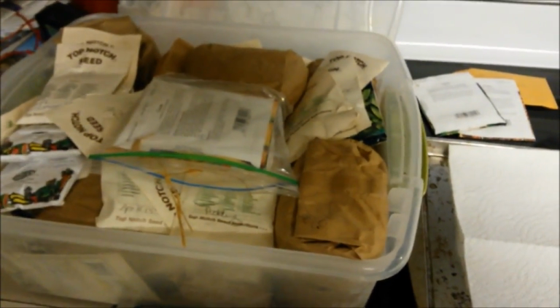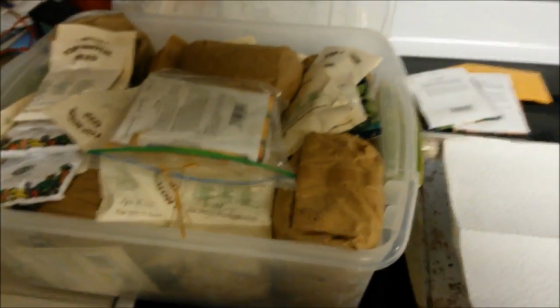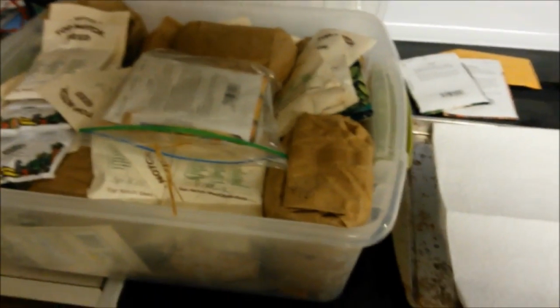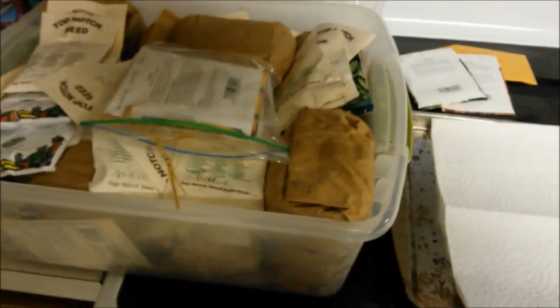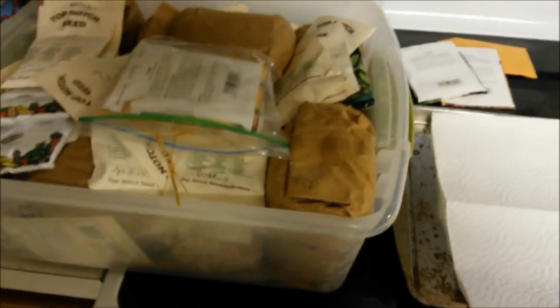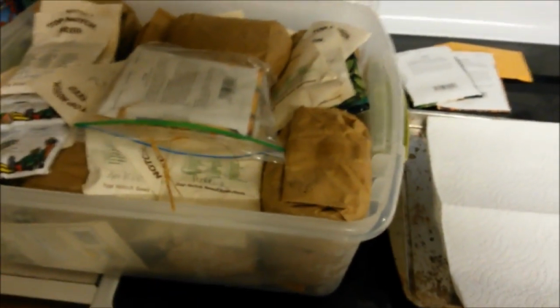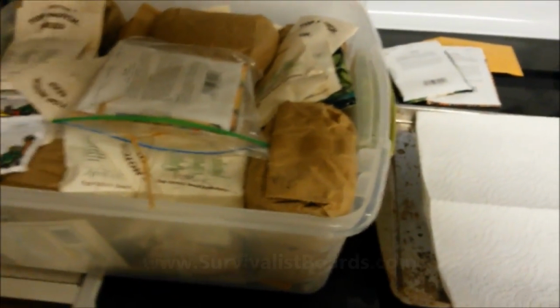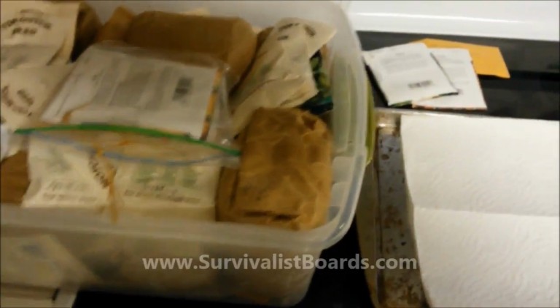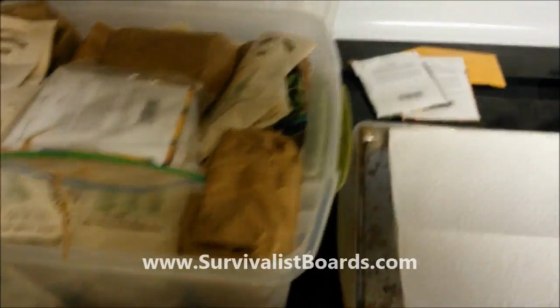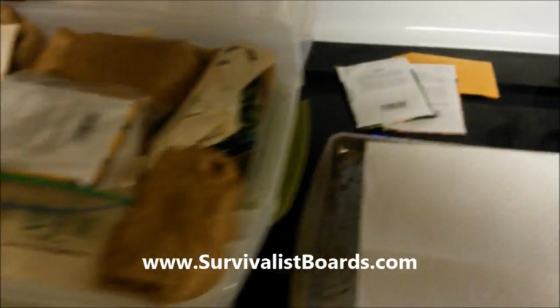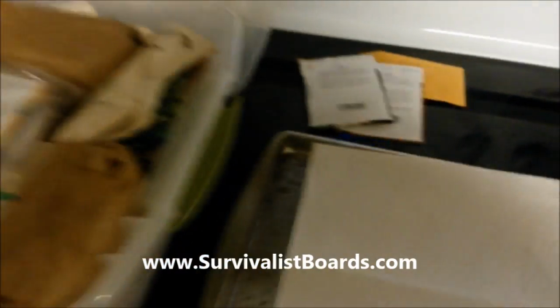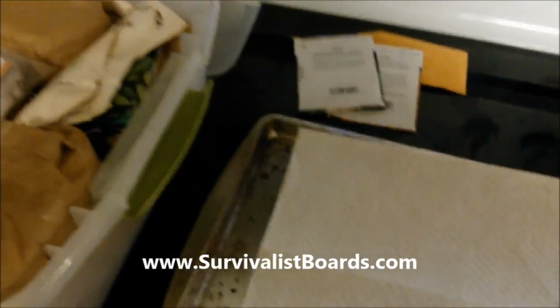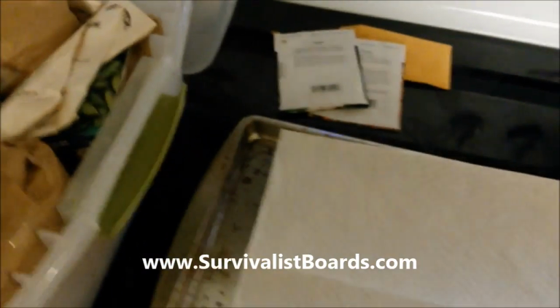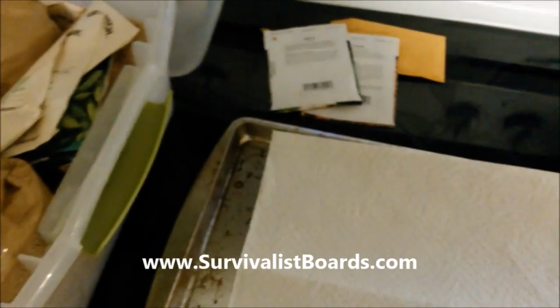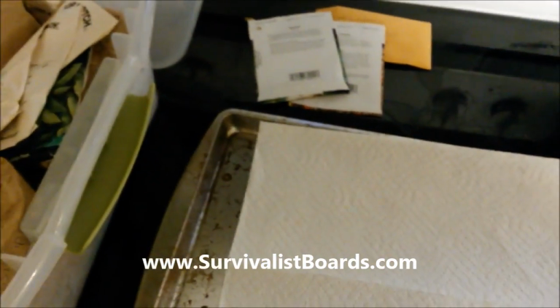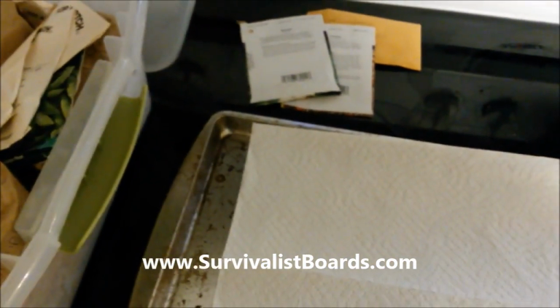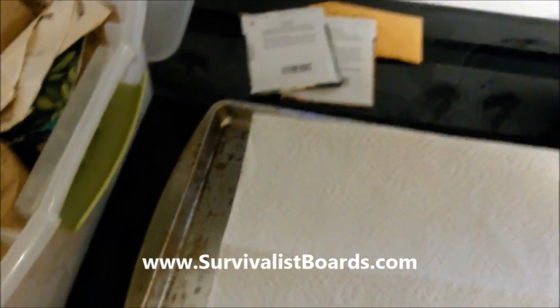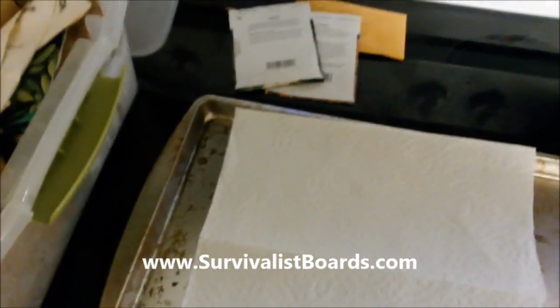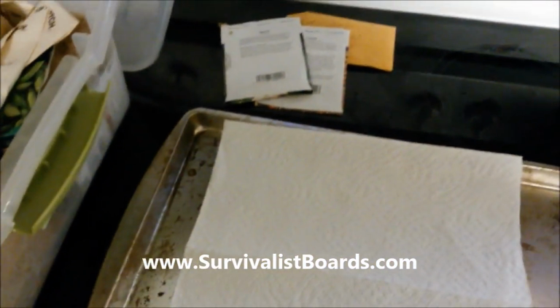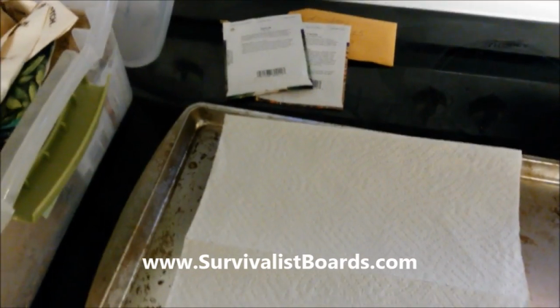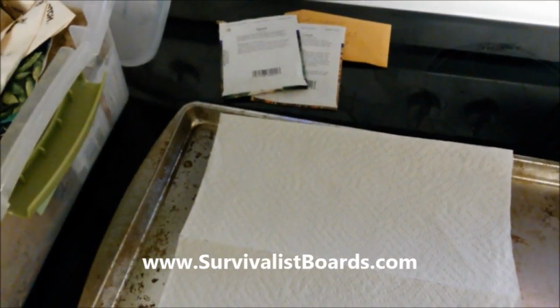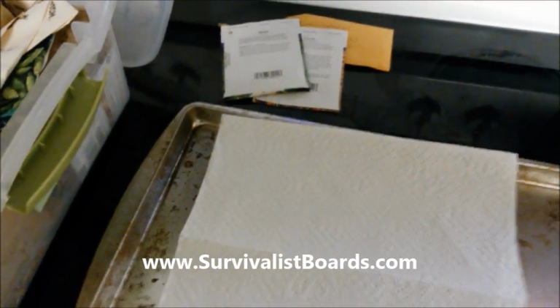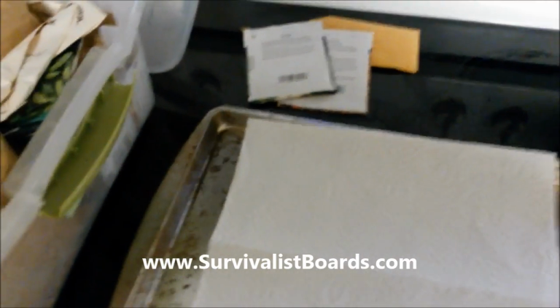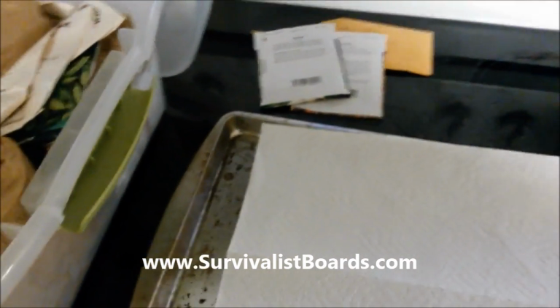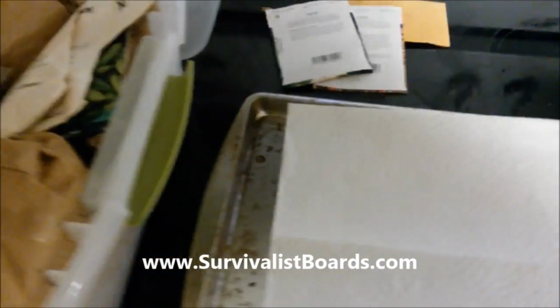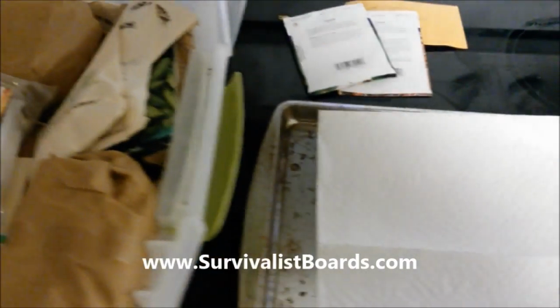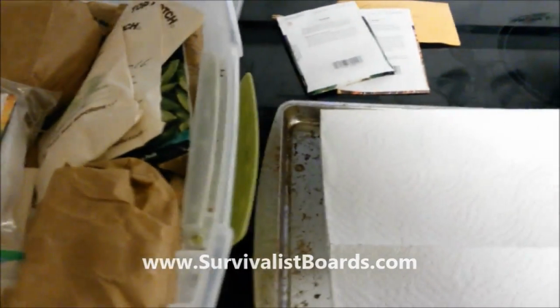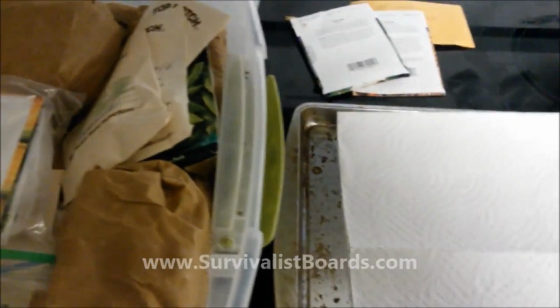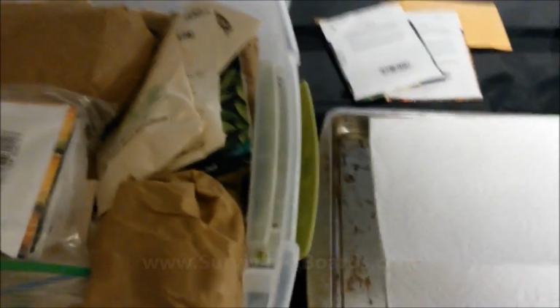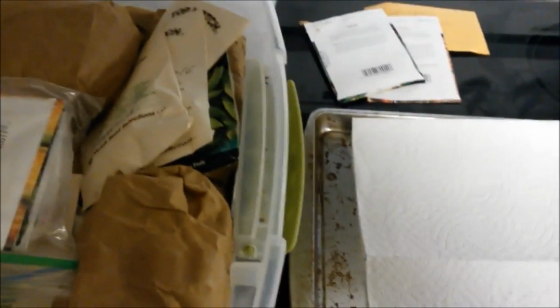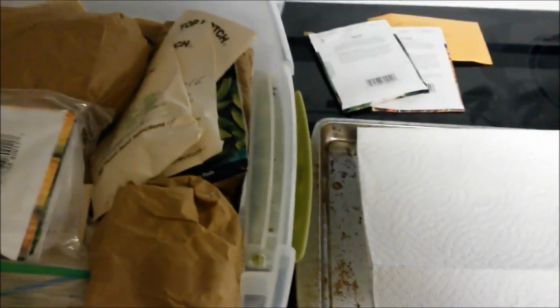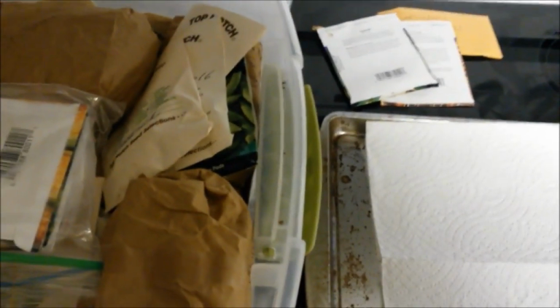Hello everyone, welcome back. It's Kevin with survivalistboards.com. It's raining outside so we're going to do a rainy day experiment.